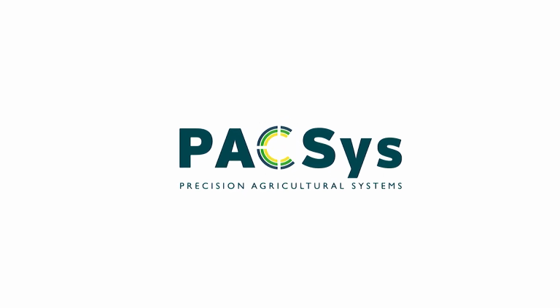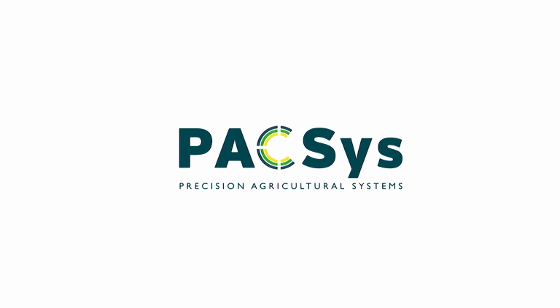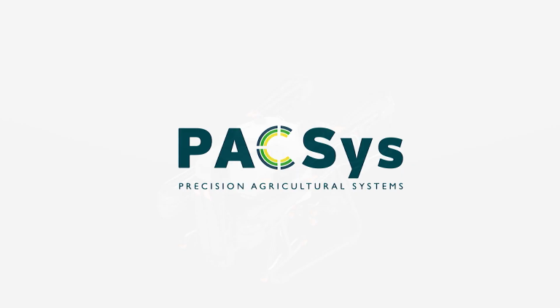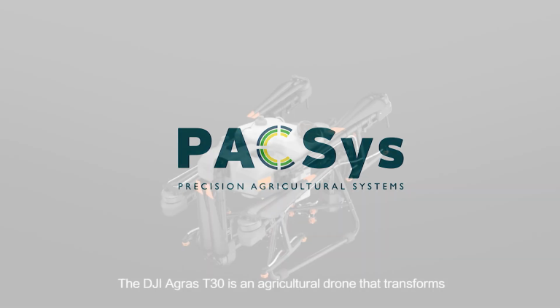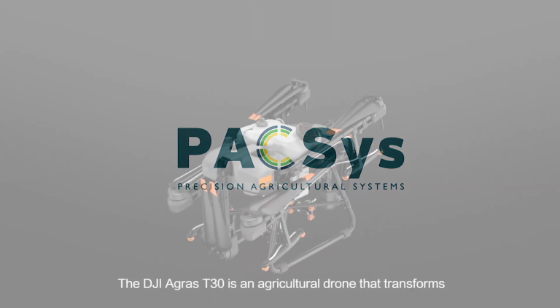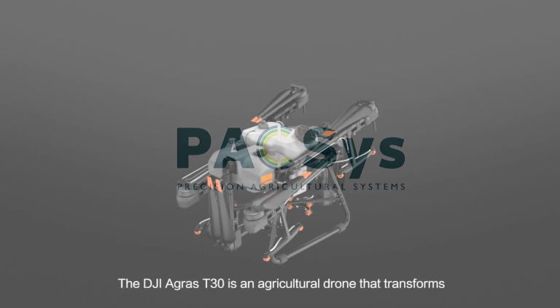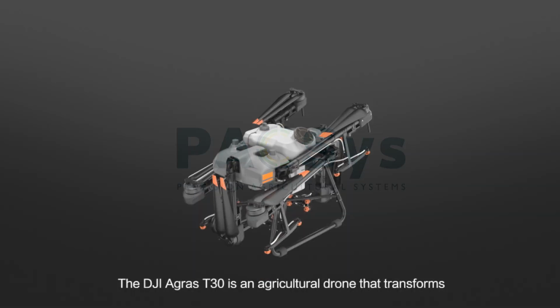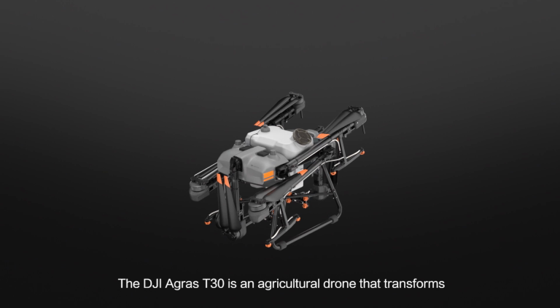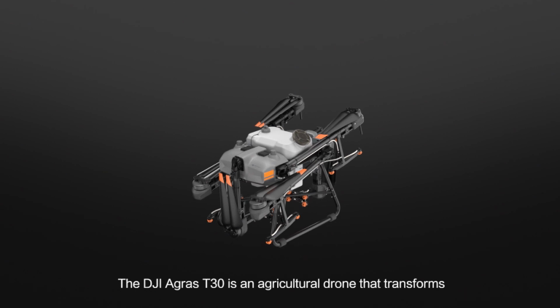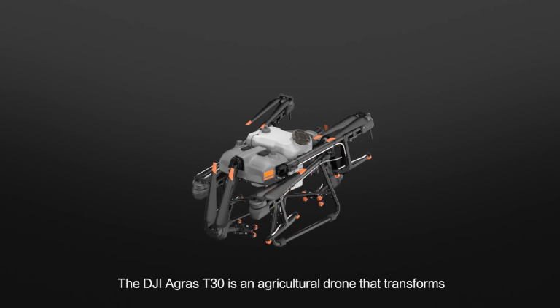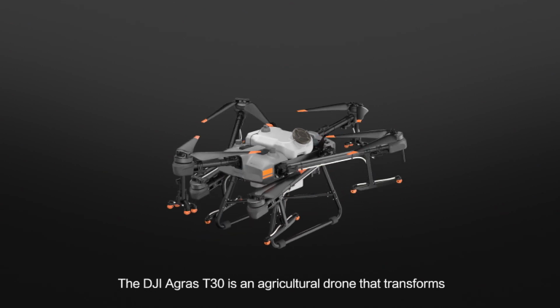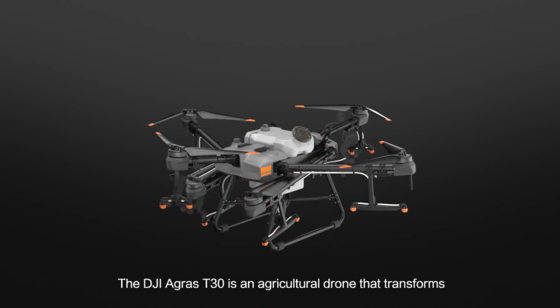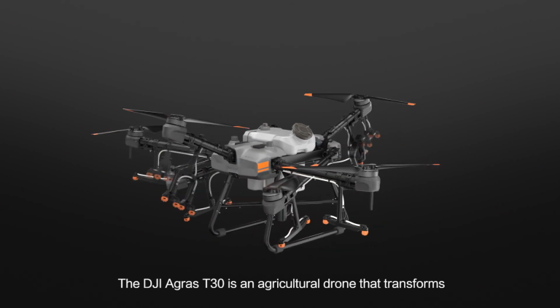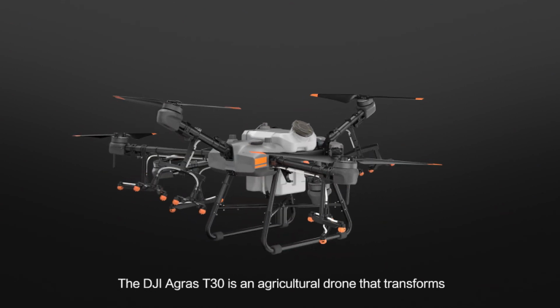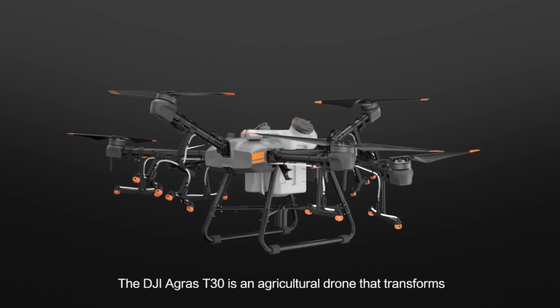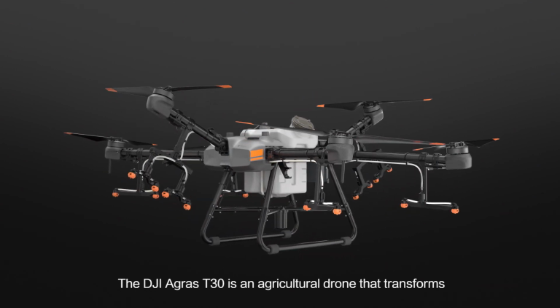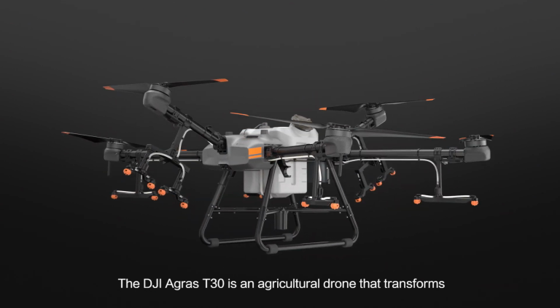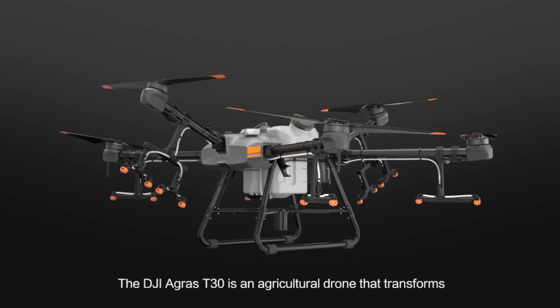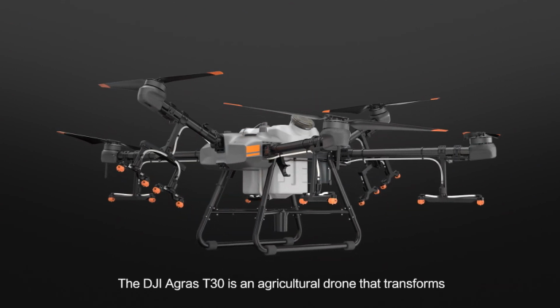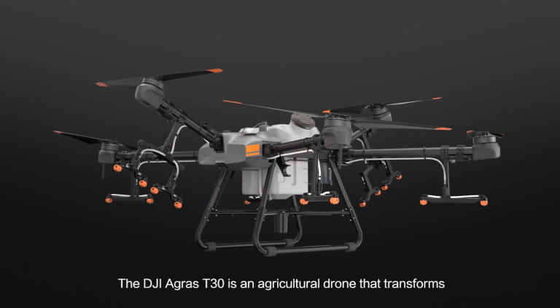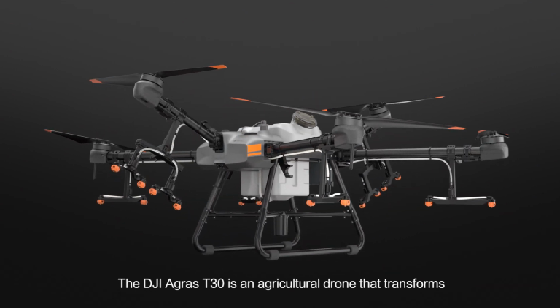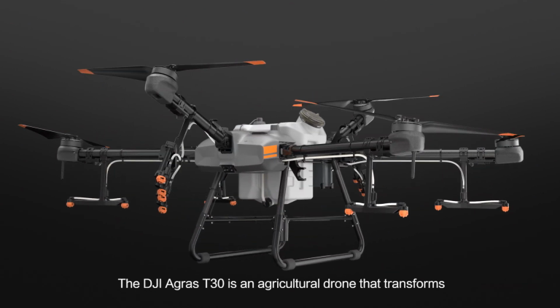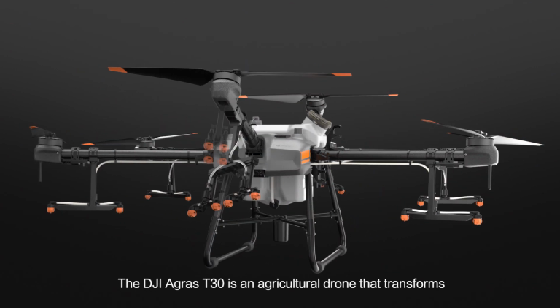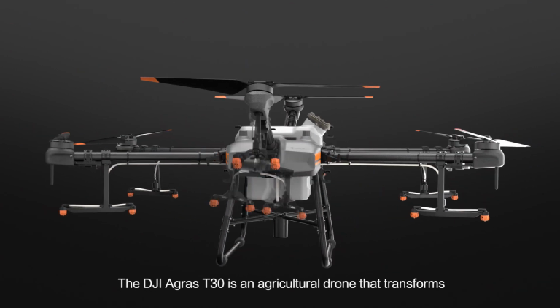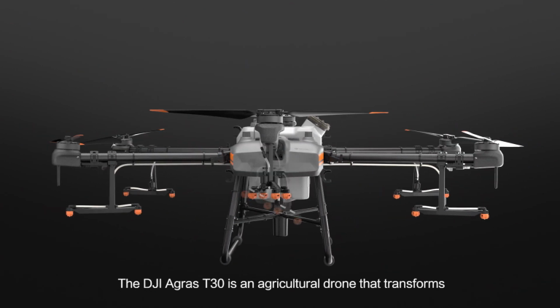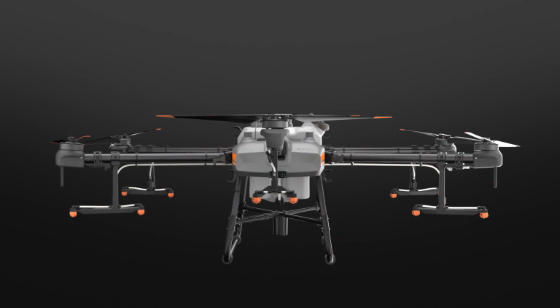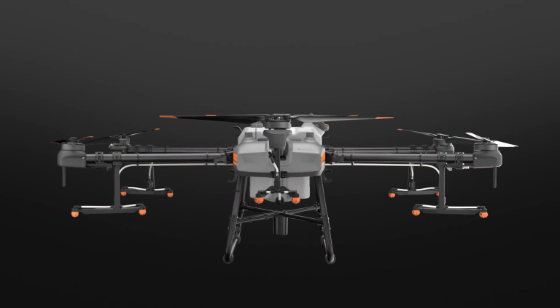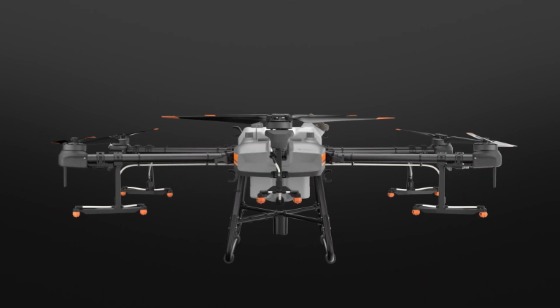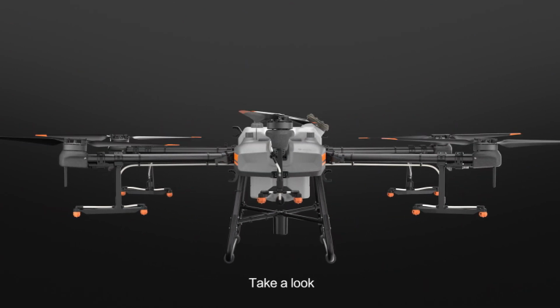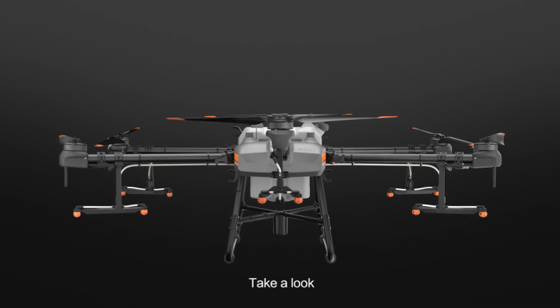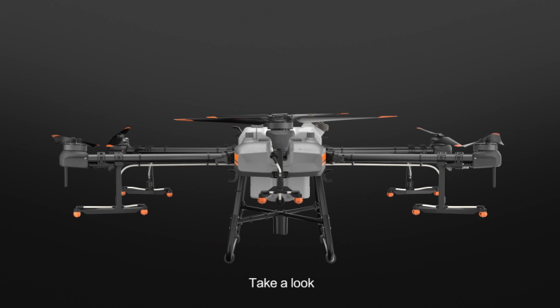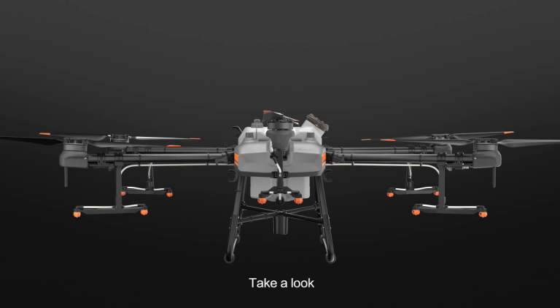The DJI Agras T30 is an agricultural drone that transforms. Take a look.